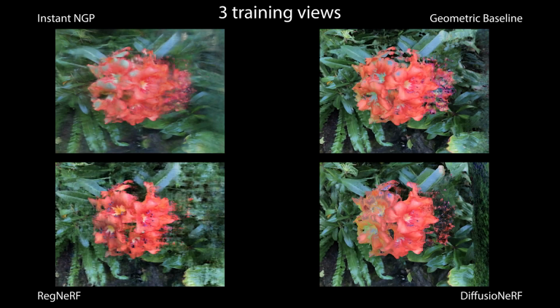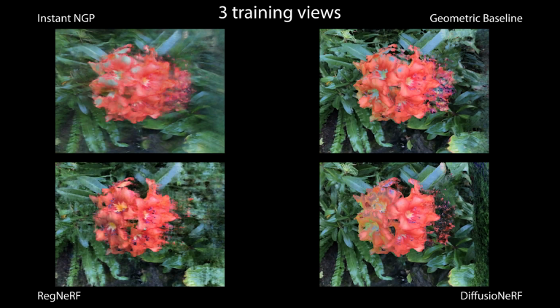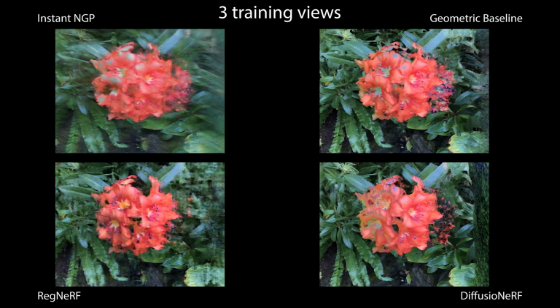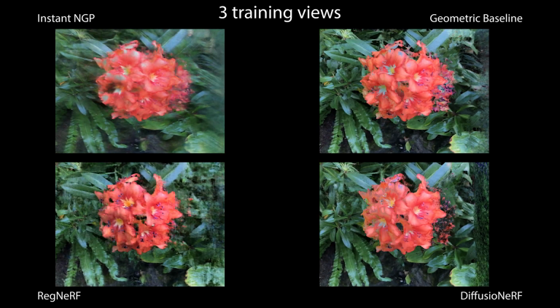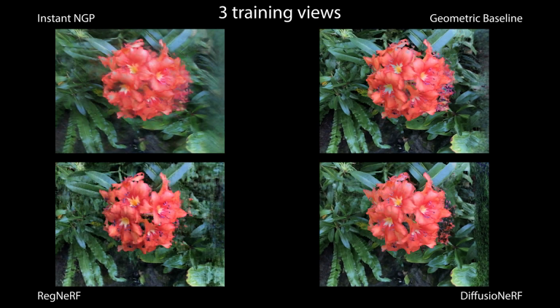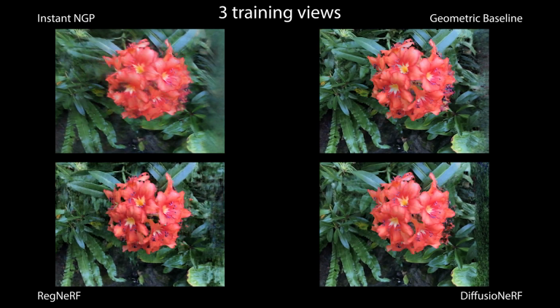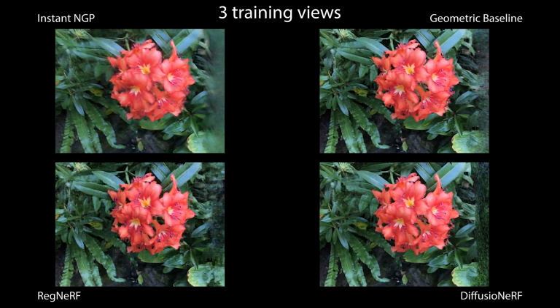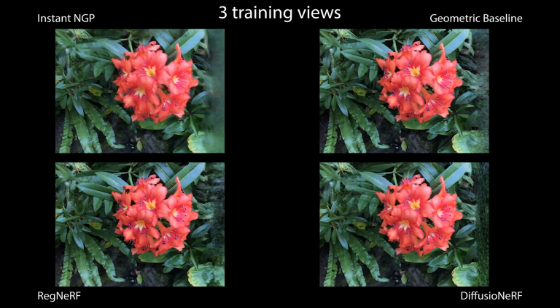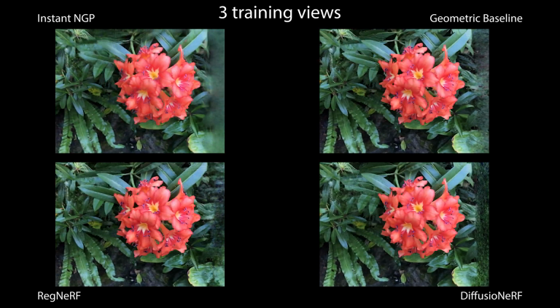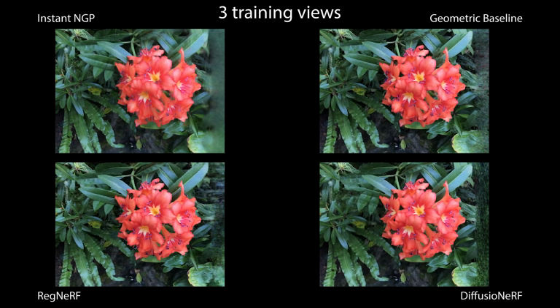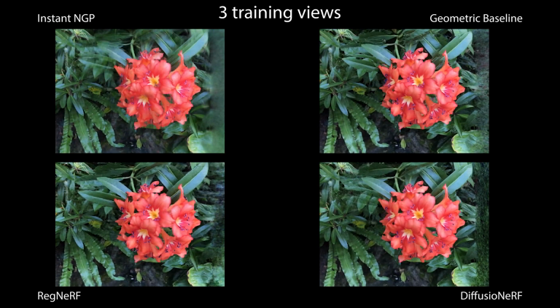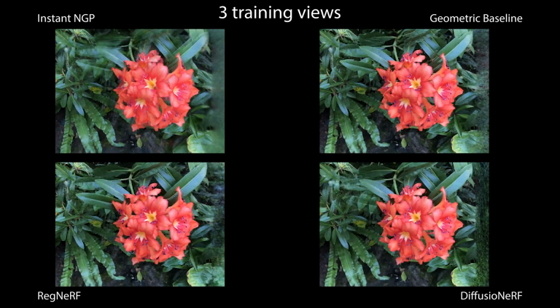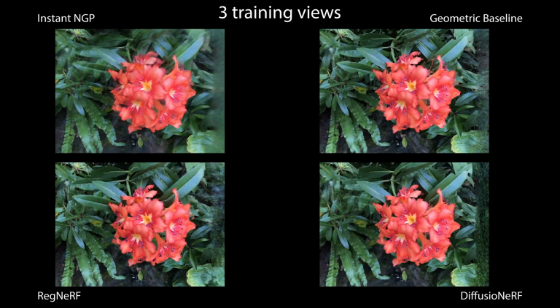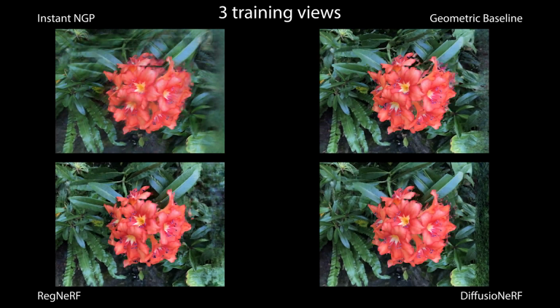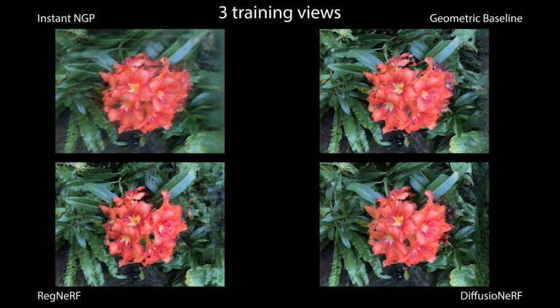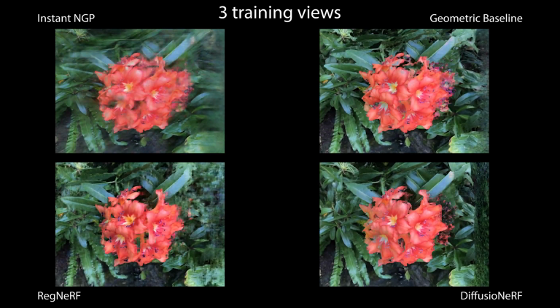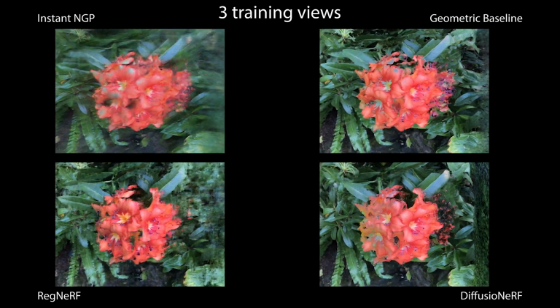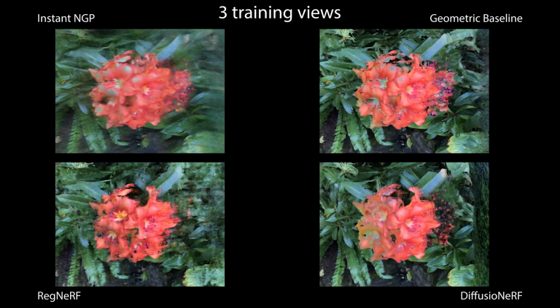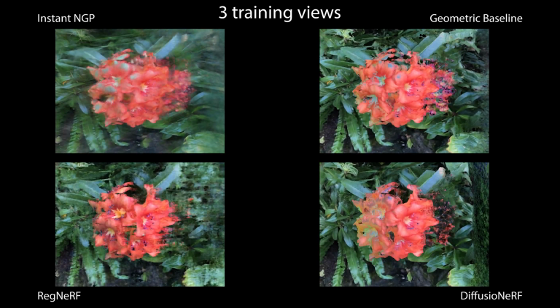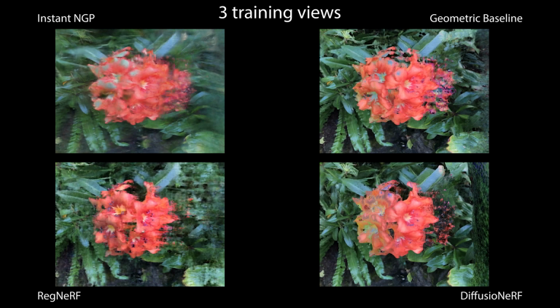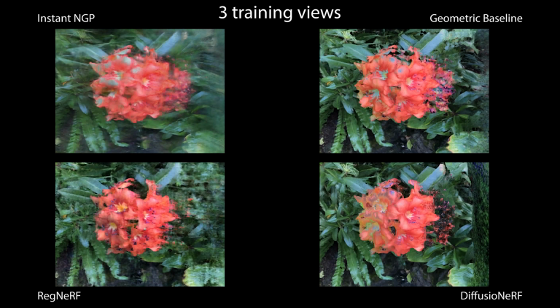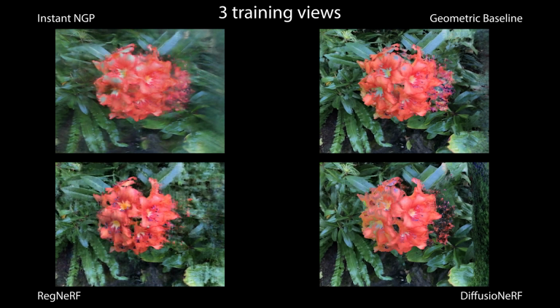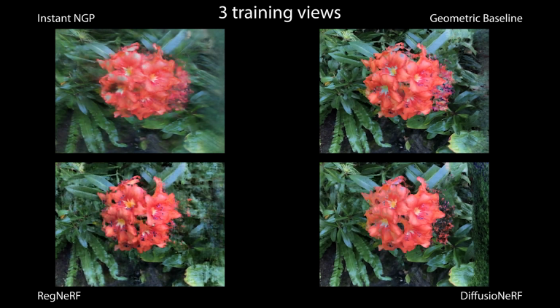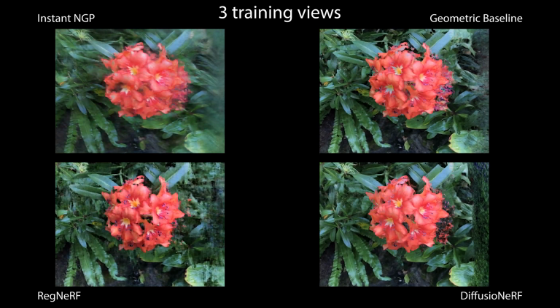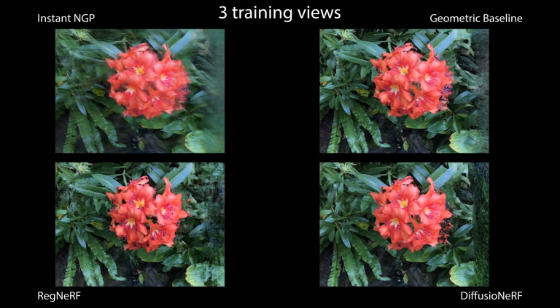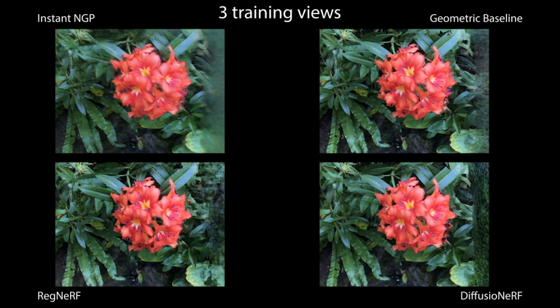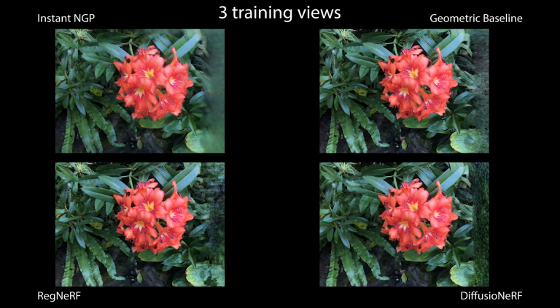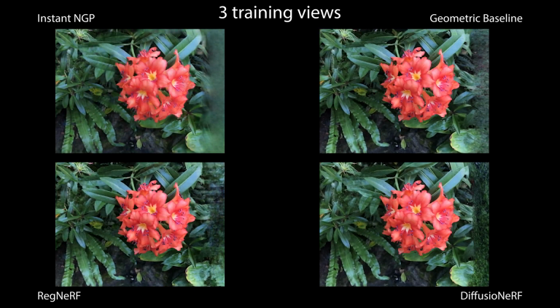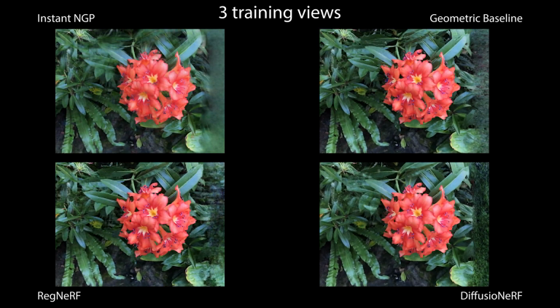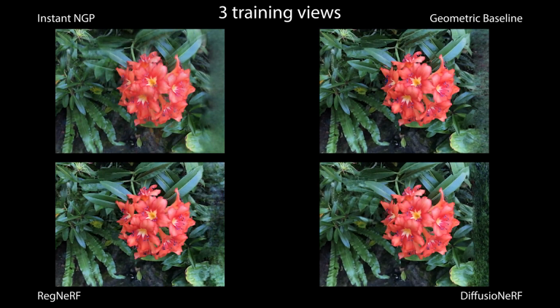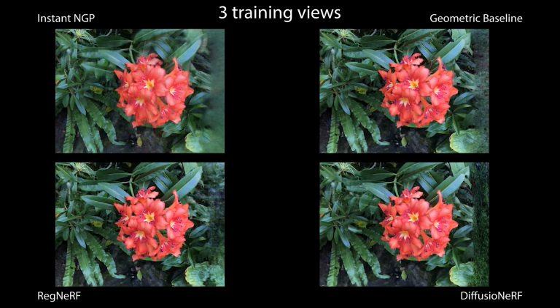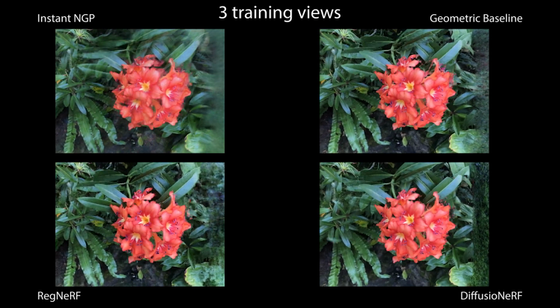Here, our model performs in-painting on the right of the image, because this area of the scene is not visible in any training views.